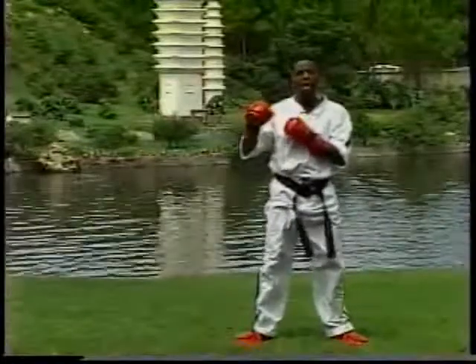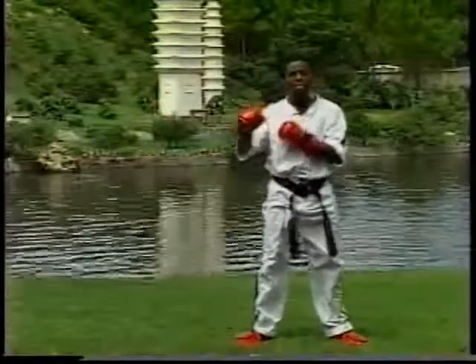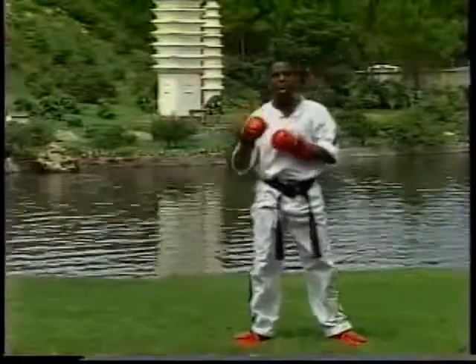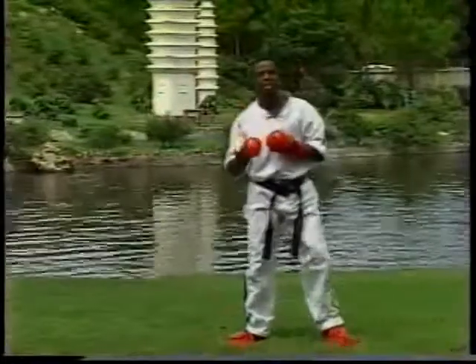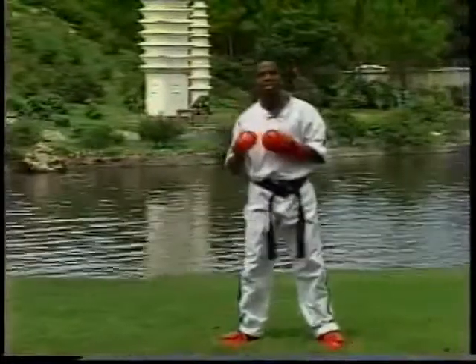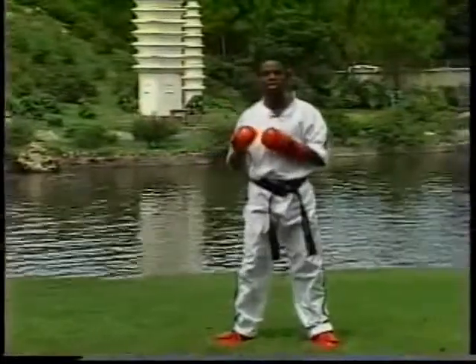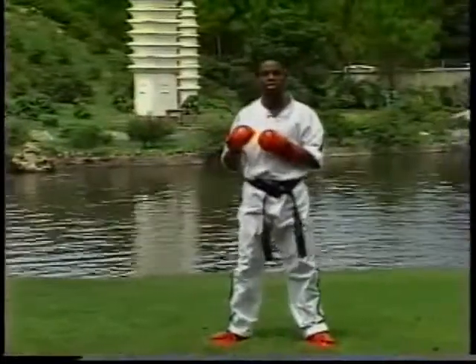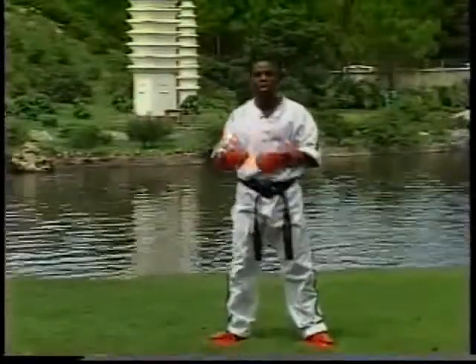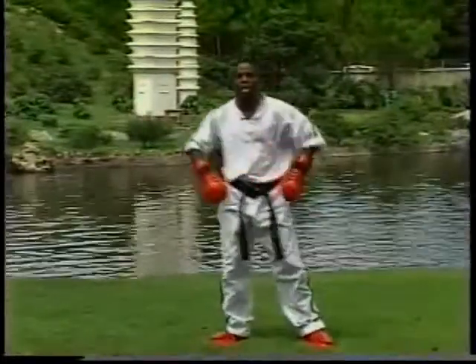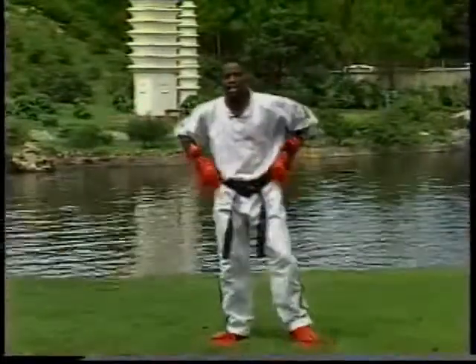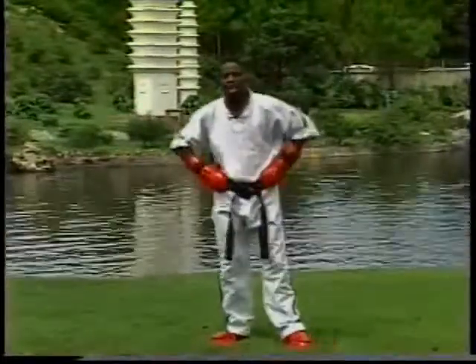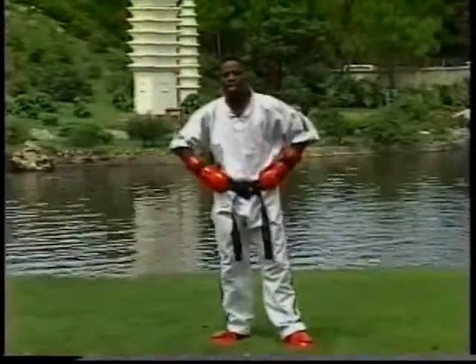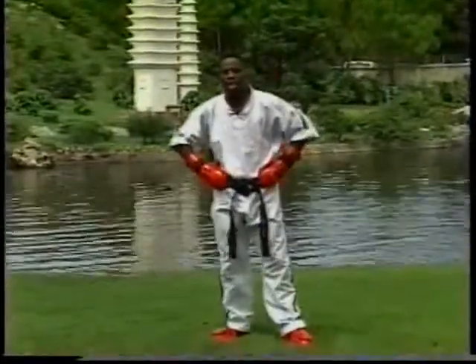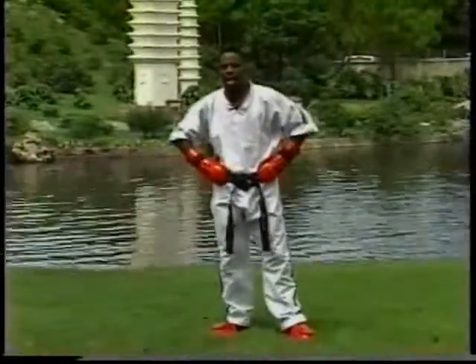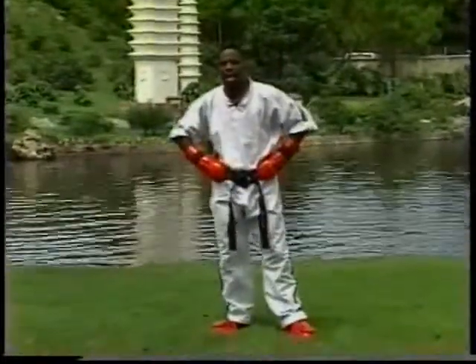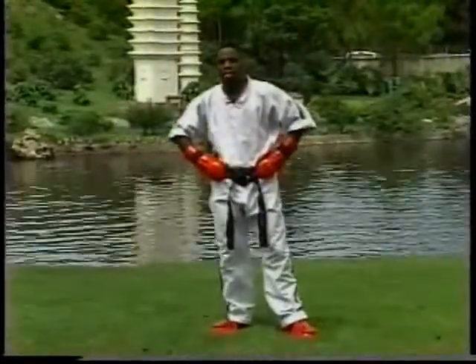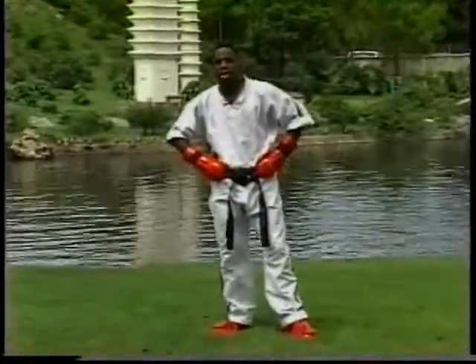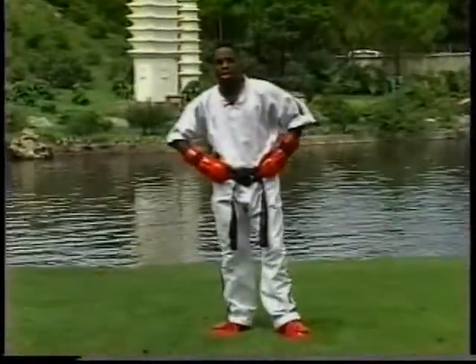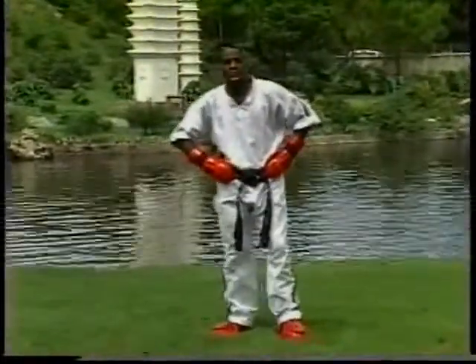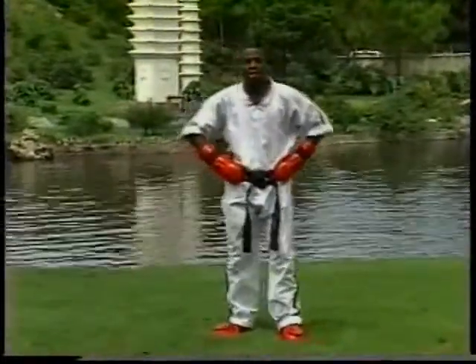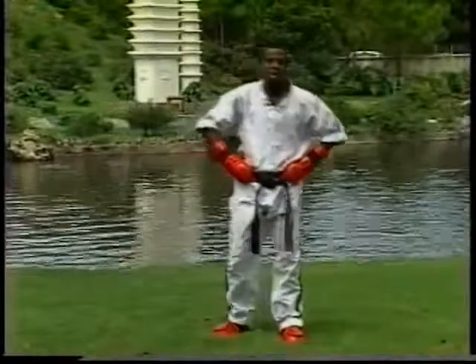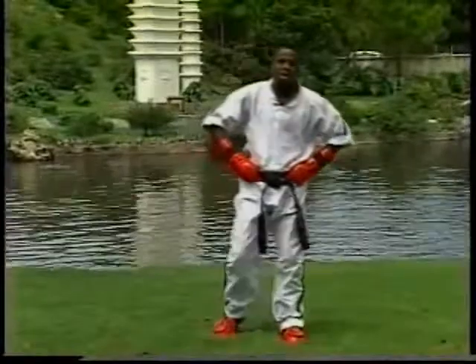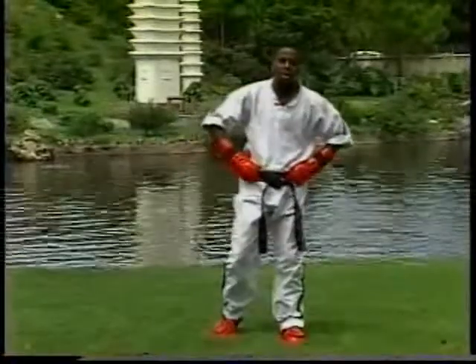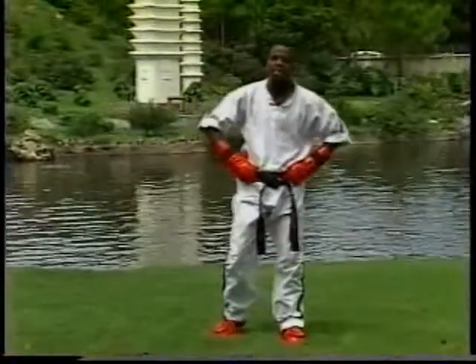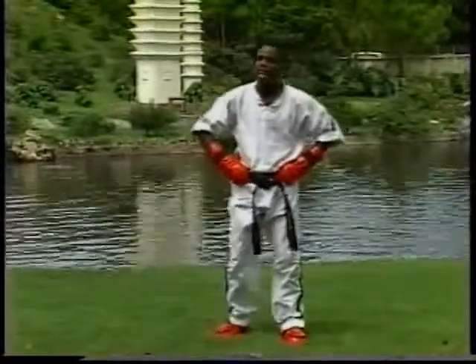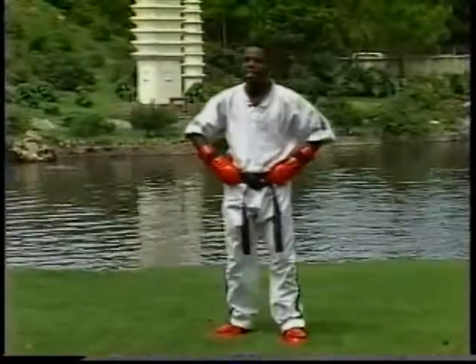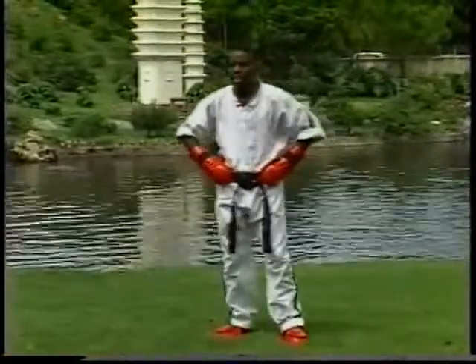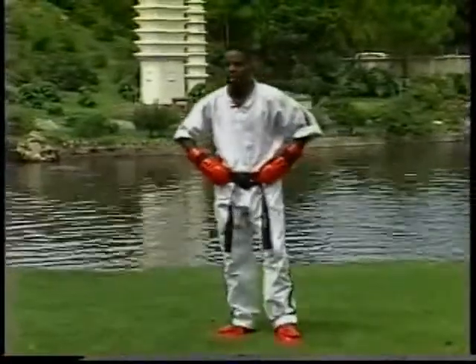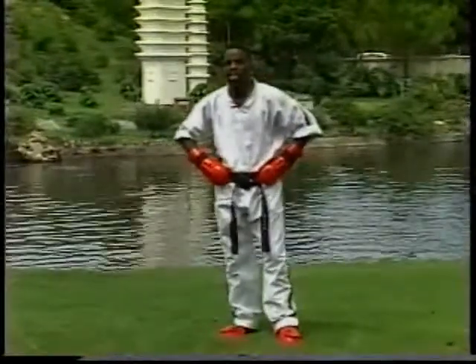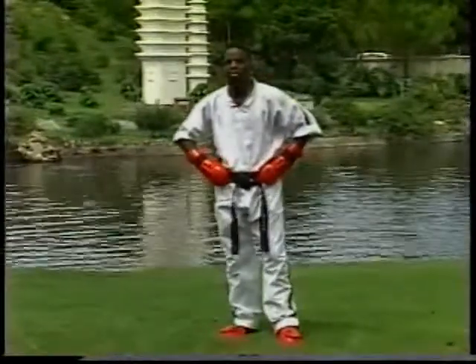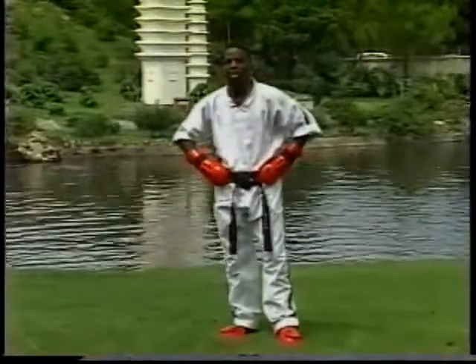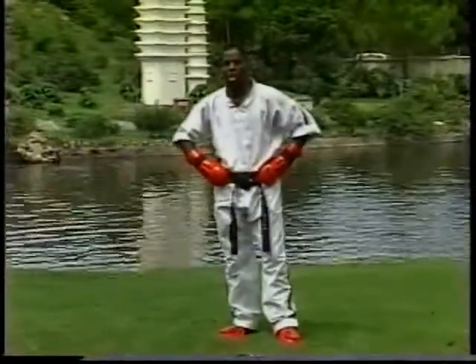Now, as fast as you can say 'one, two,' that's as fast as you can kick. So you put it in your mind — if you say 'one, two' nice and fast, that's as fast as you're supposed to kick.